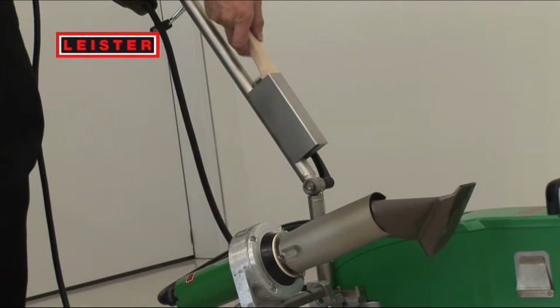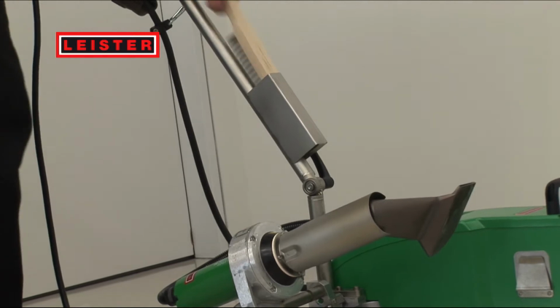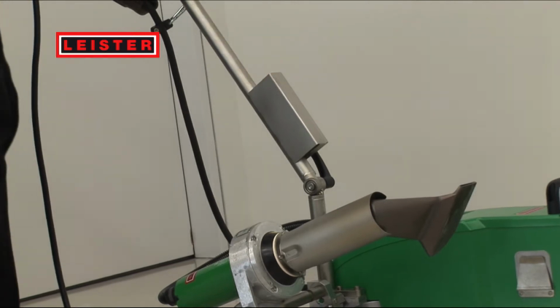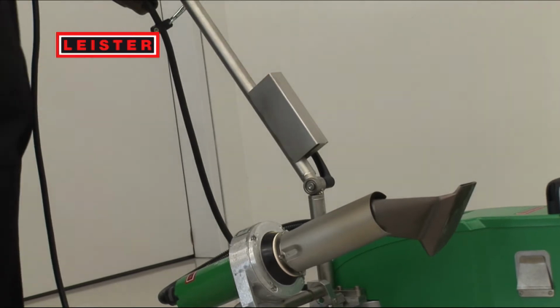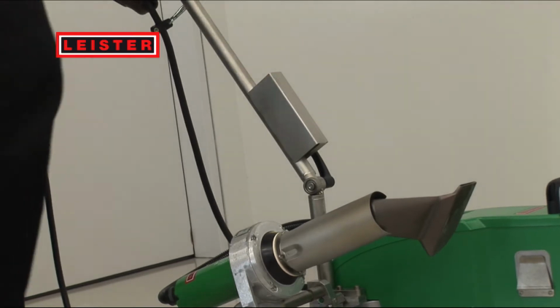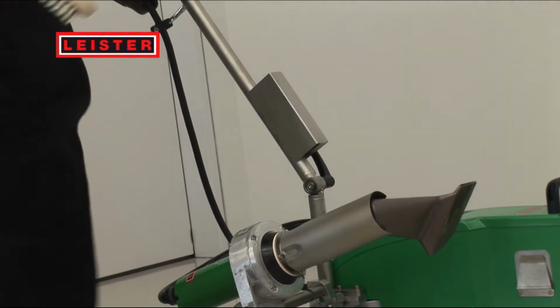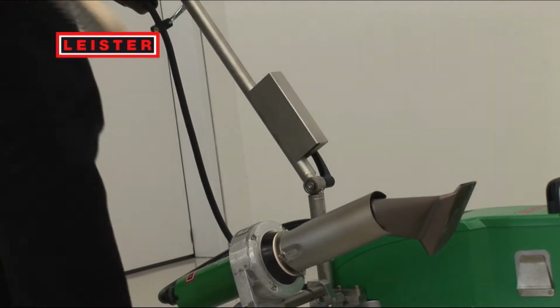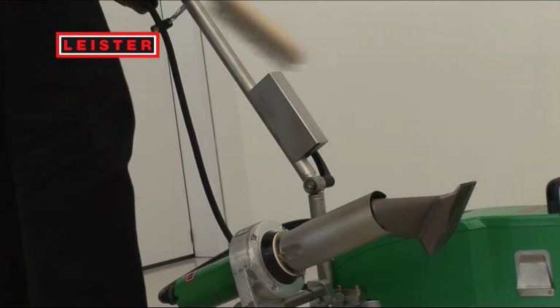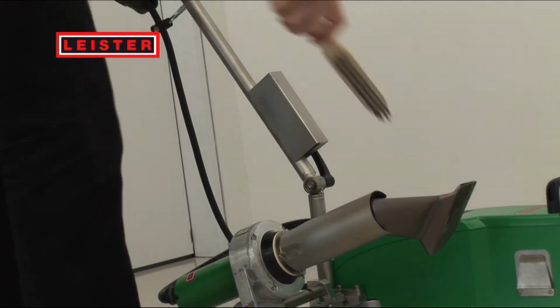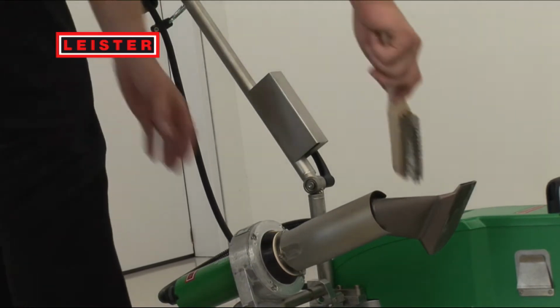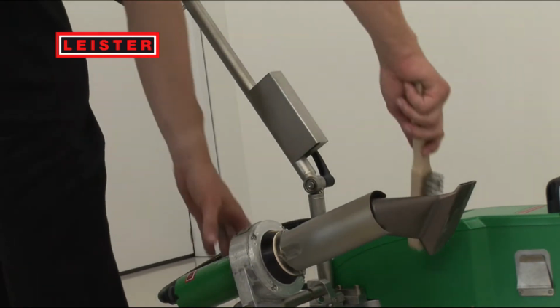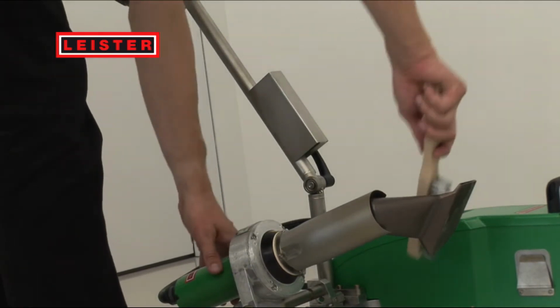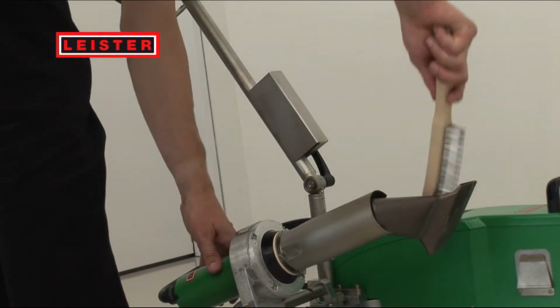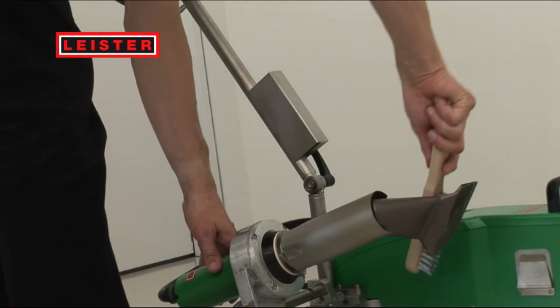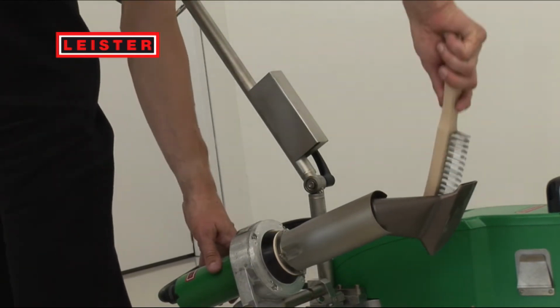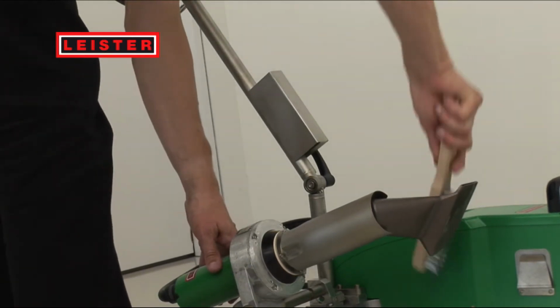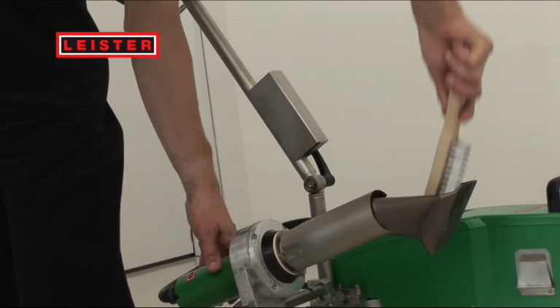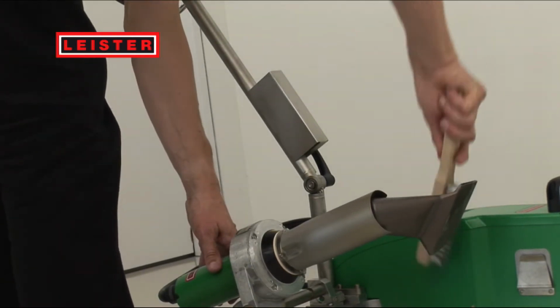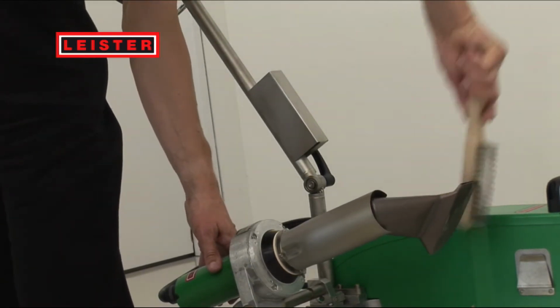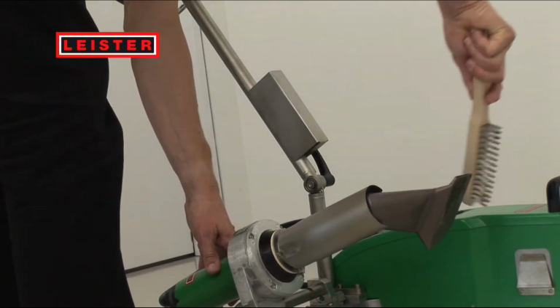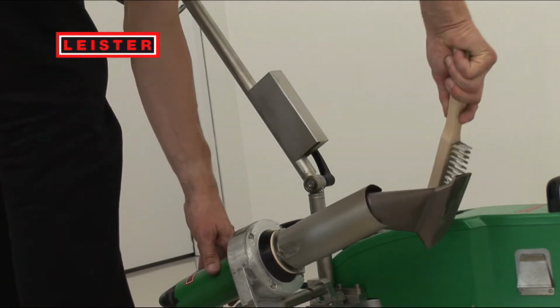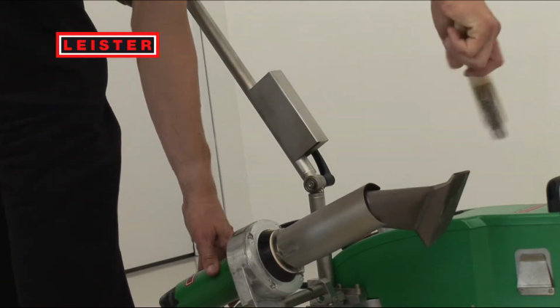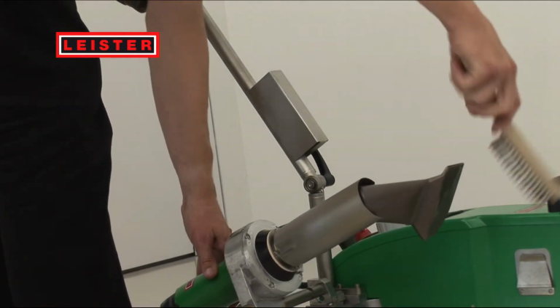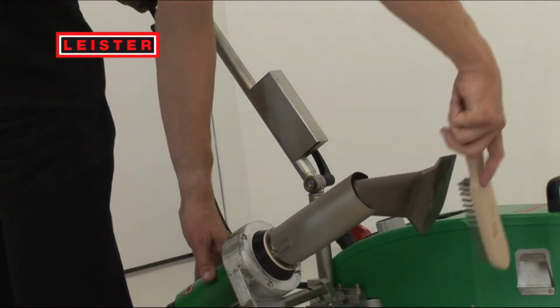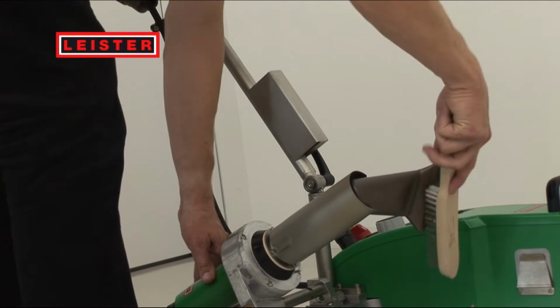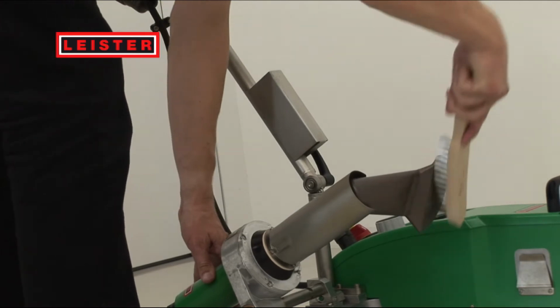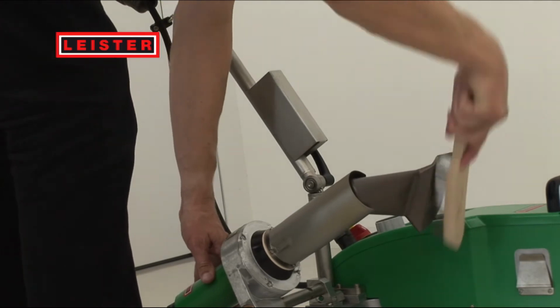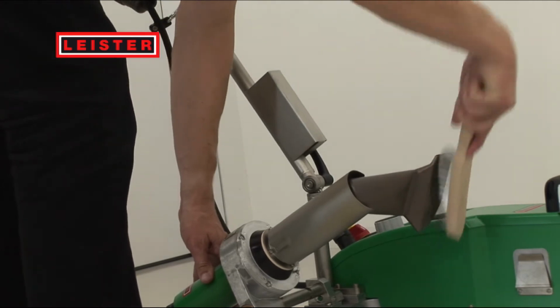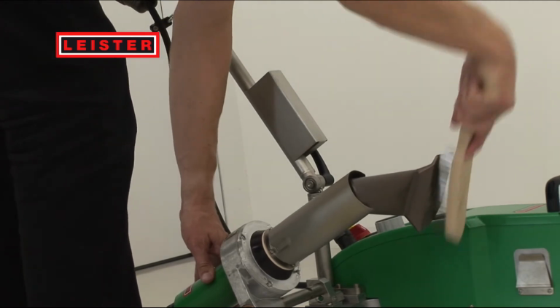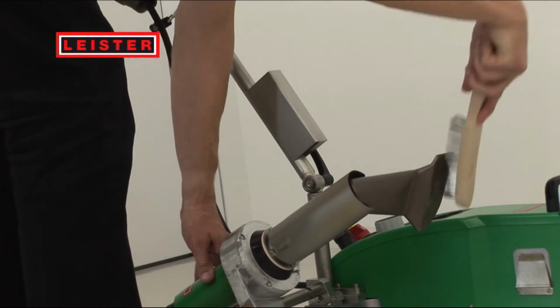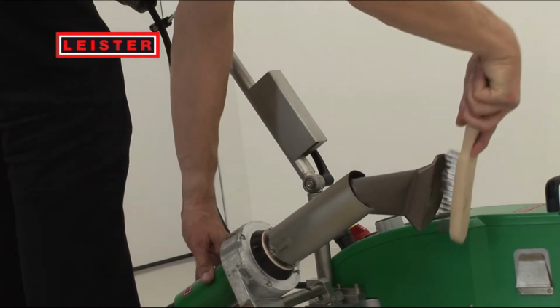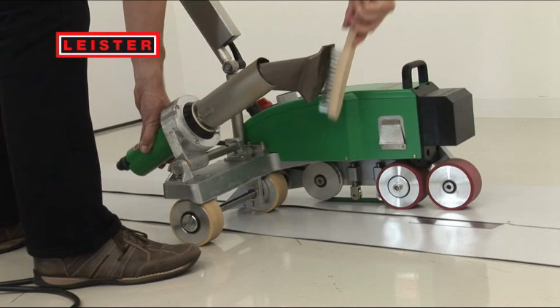Clean the nozzle after each welding procedure. This allows you to achieve high welding quality.